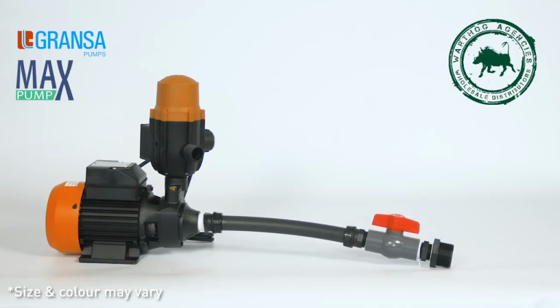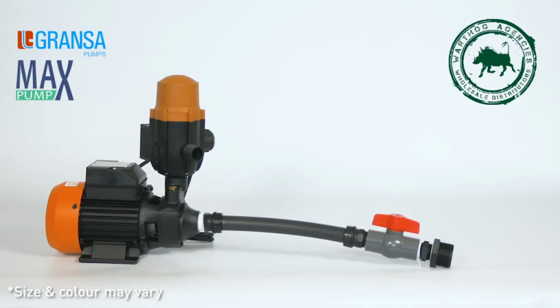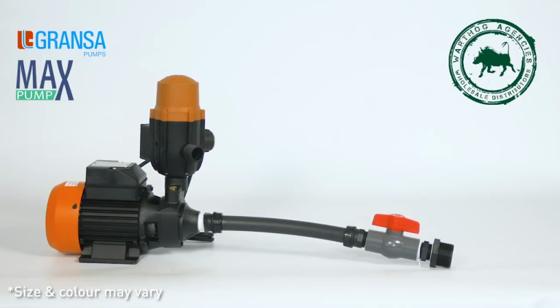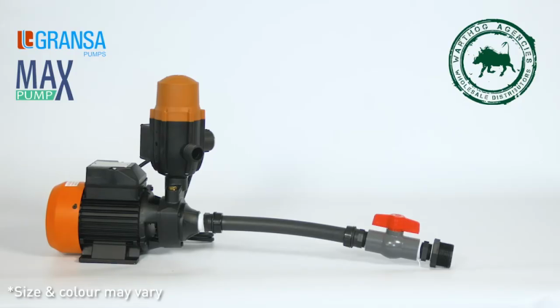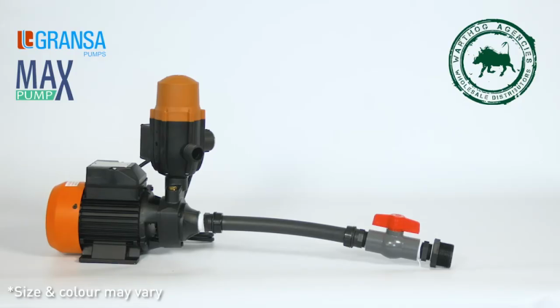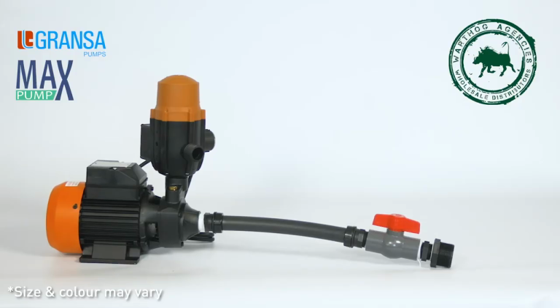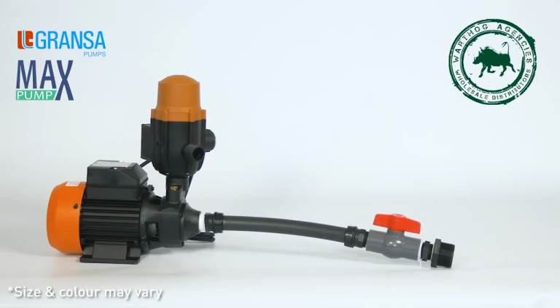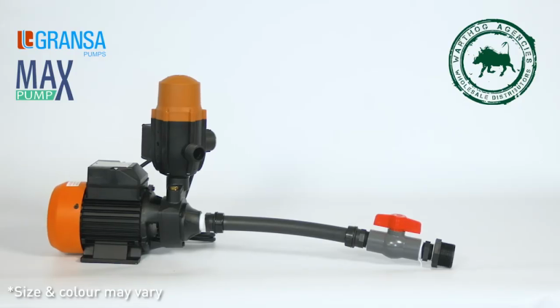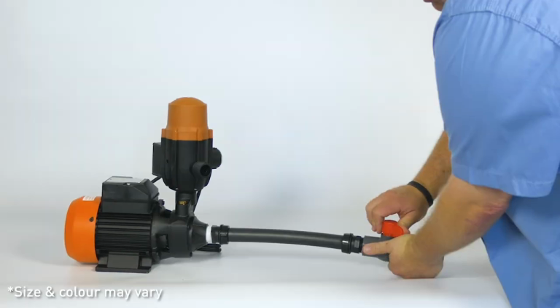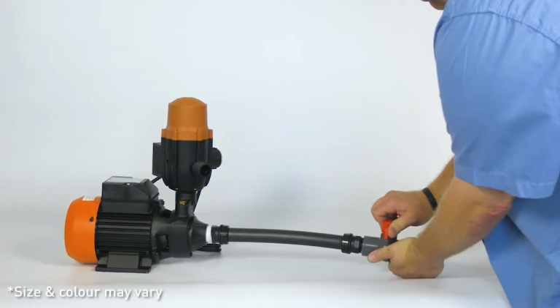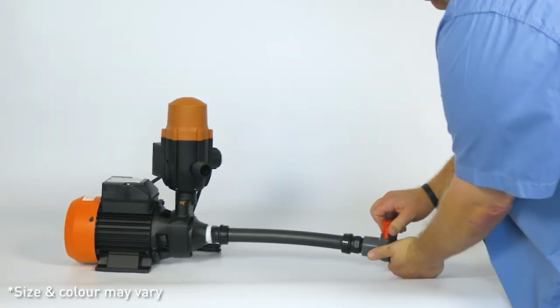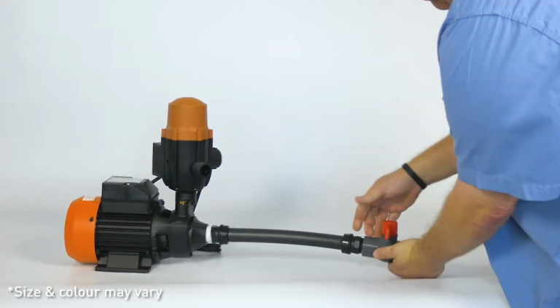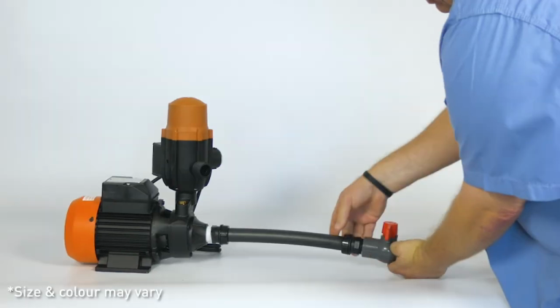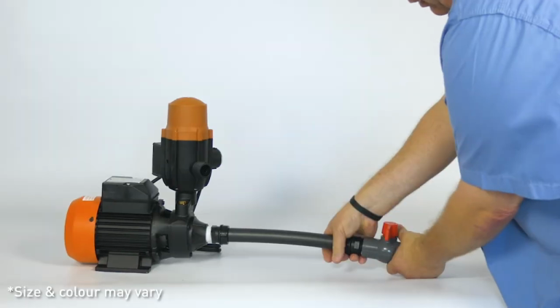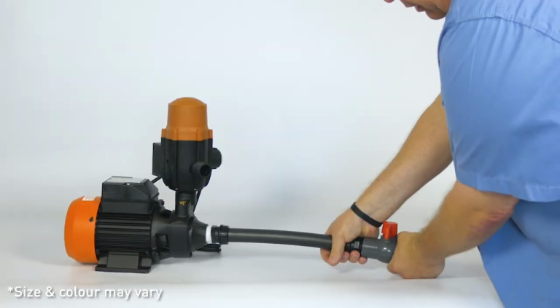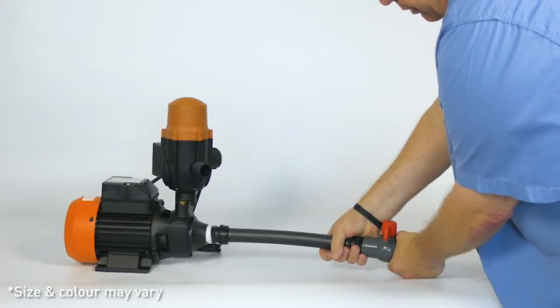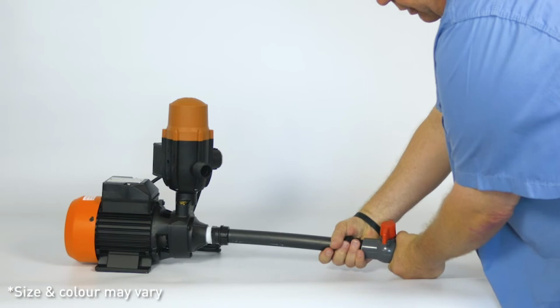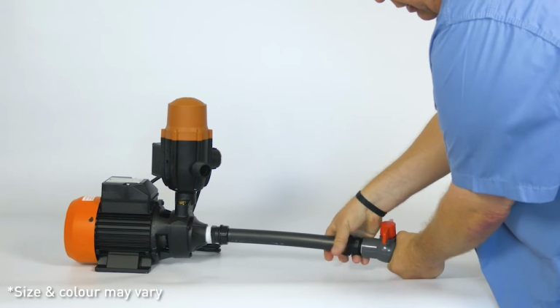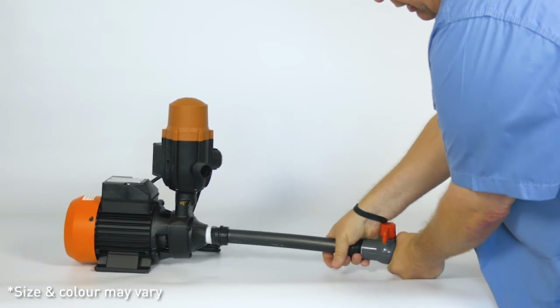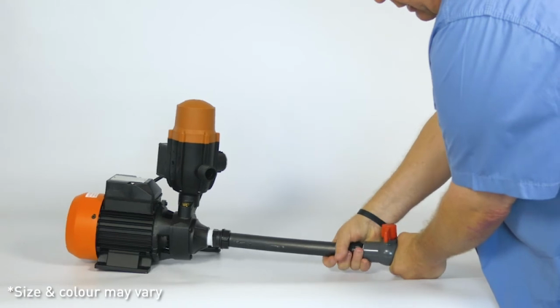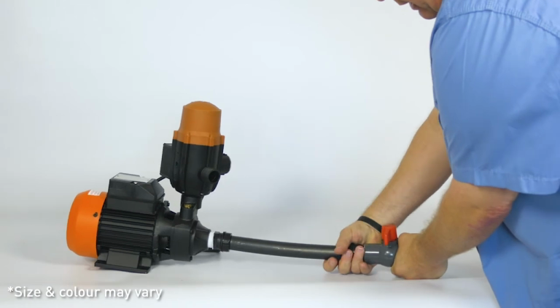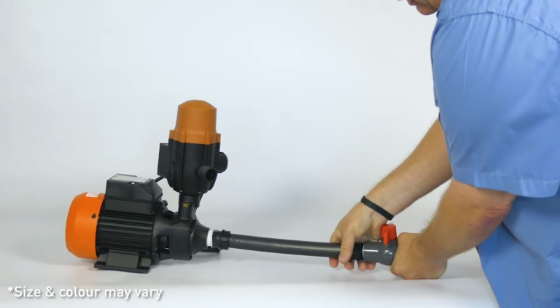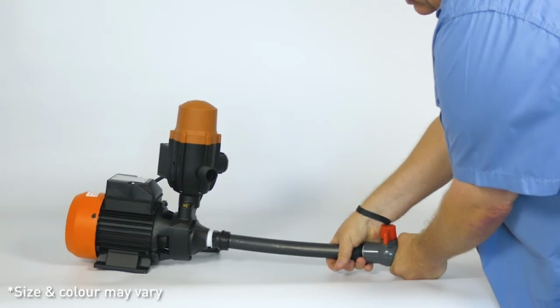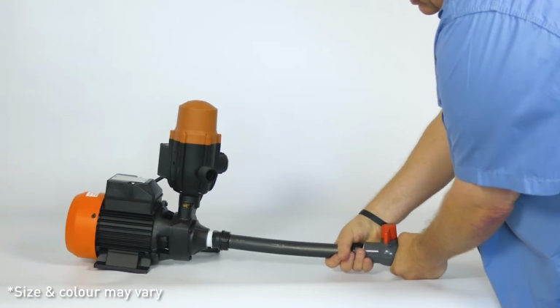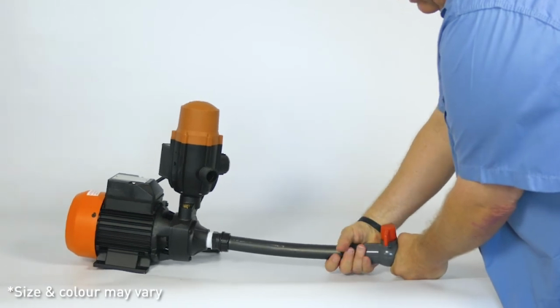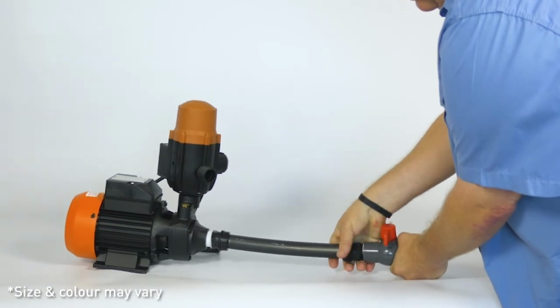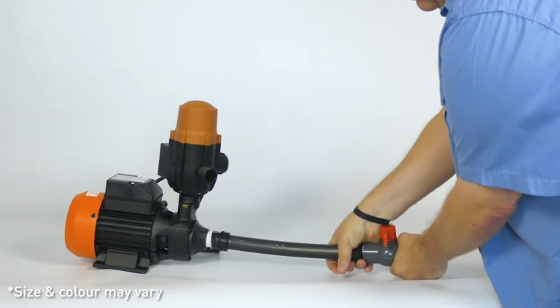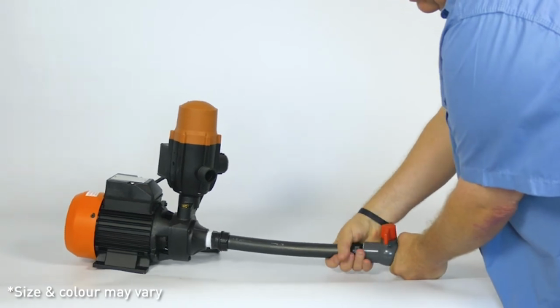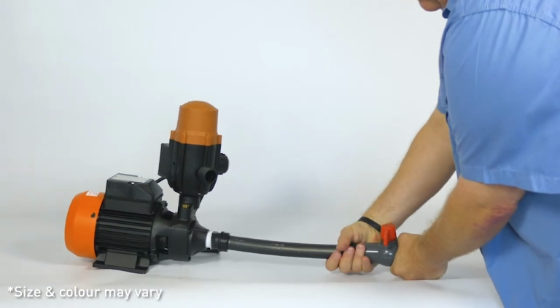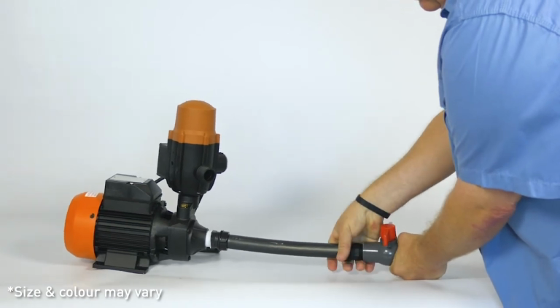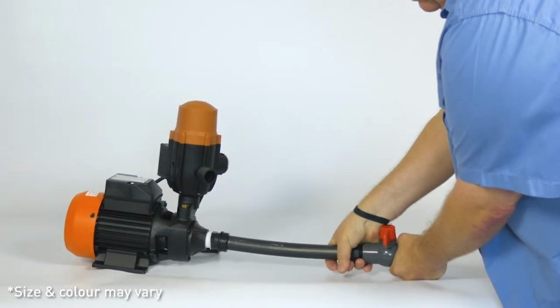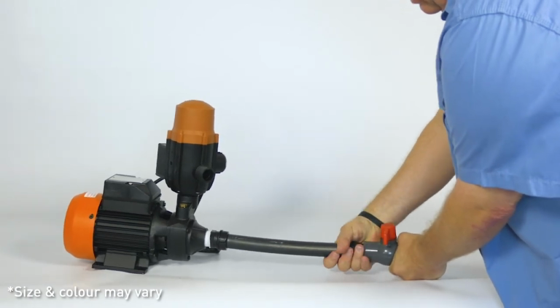If you need to disconnect the pump from your tank, close the valve and unscrew the connector as shown.